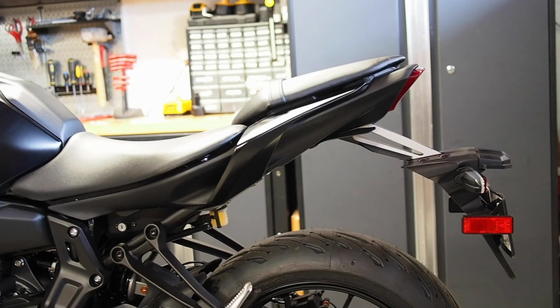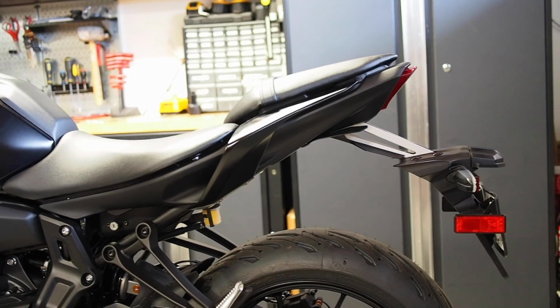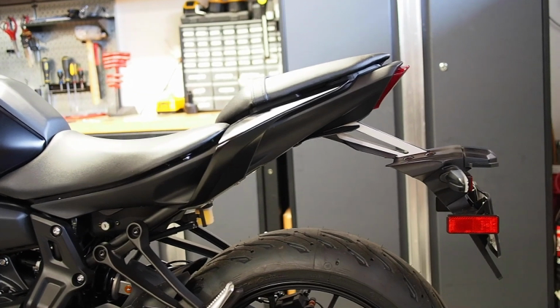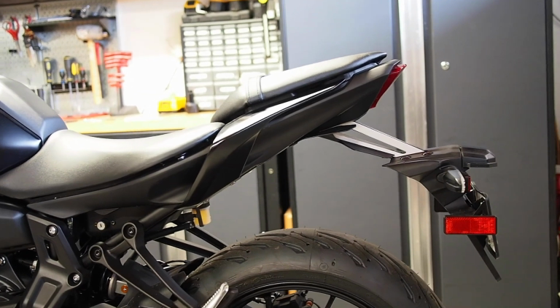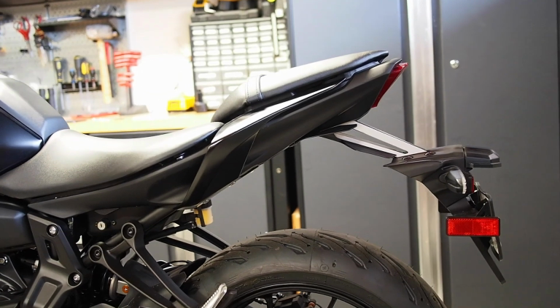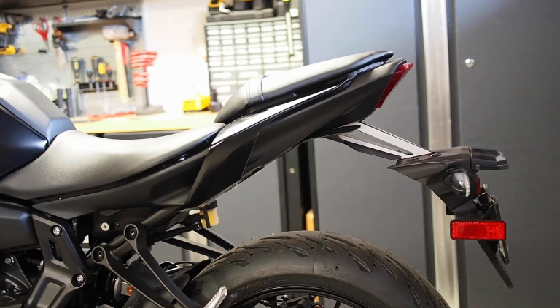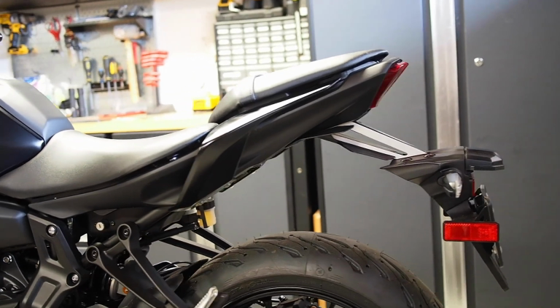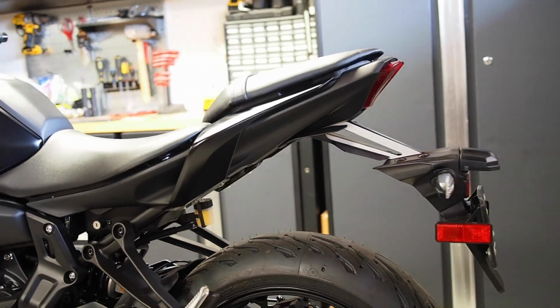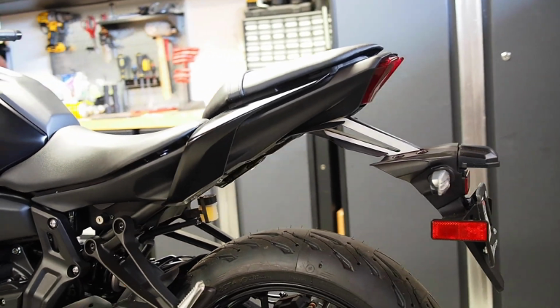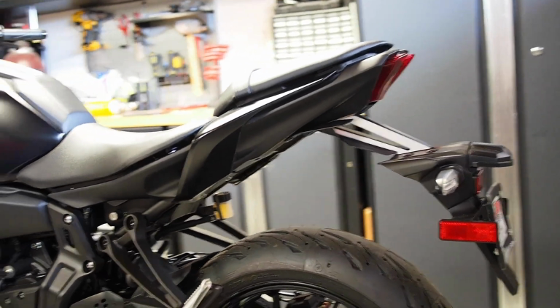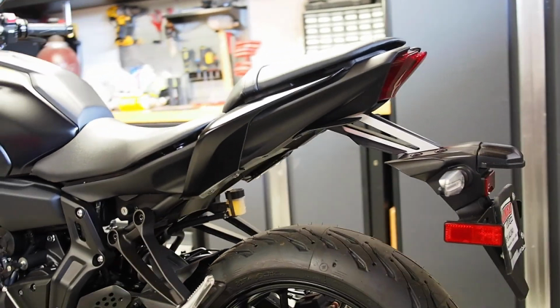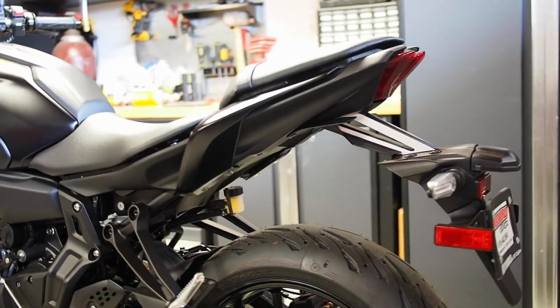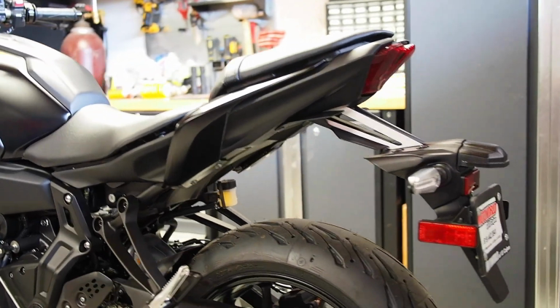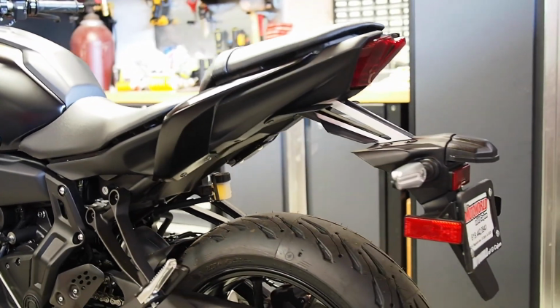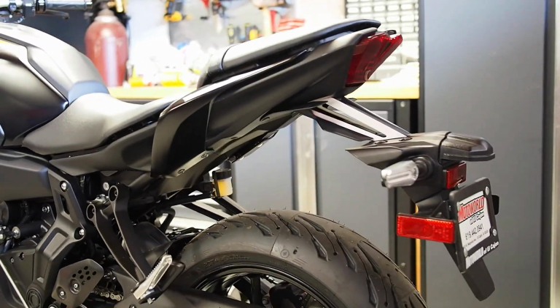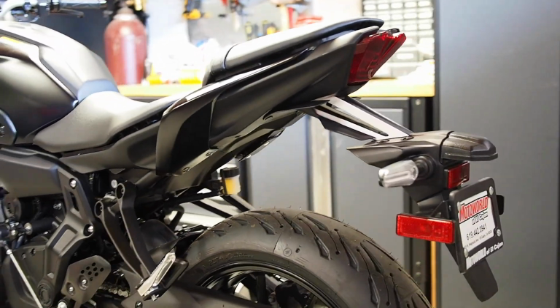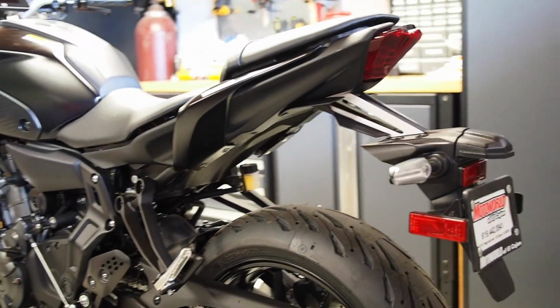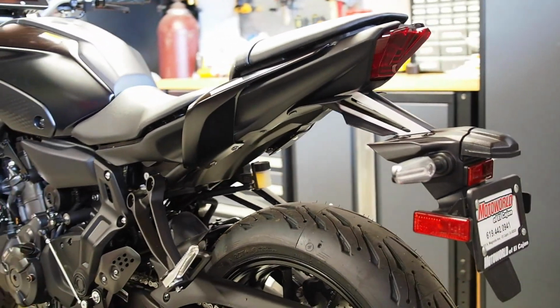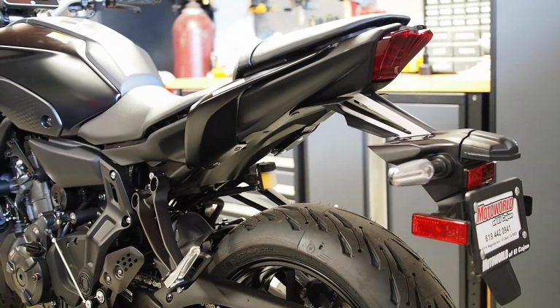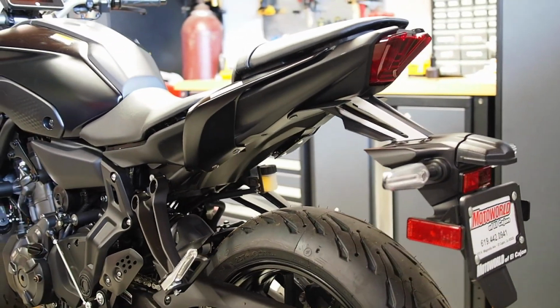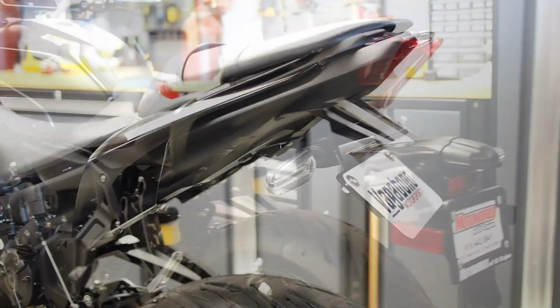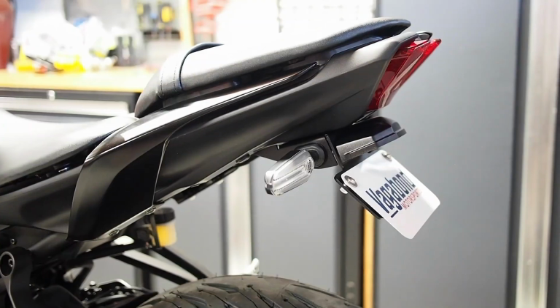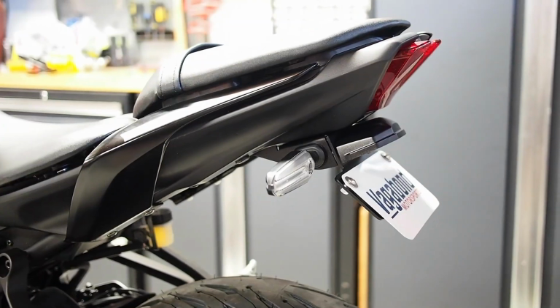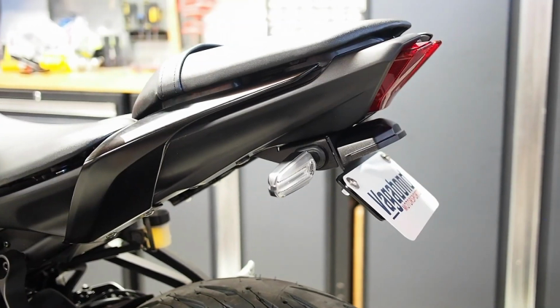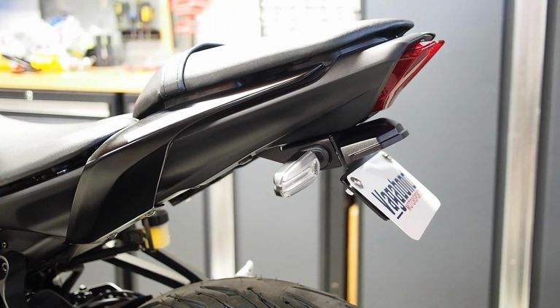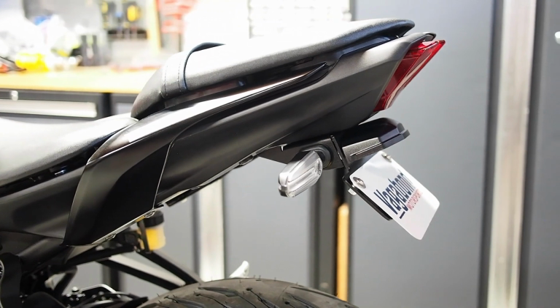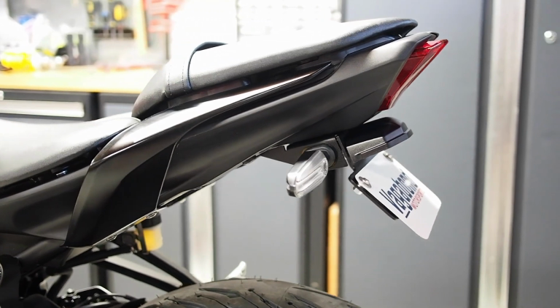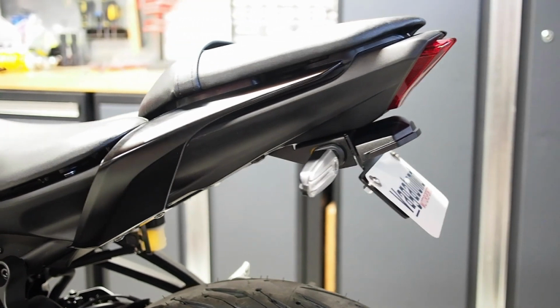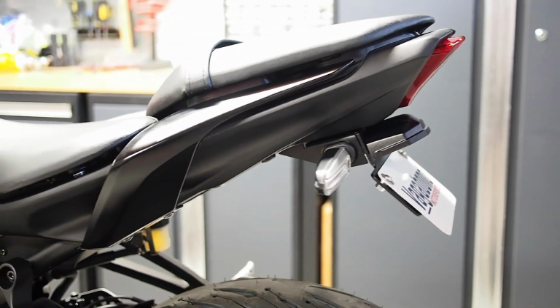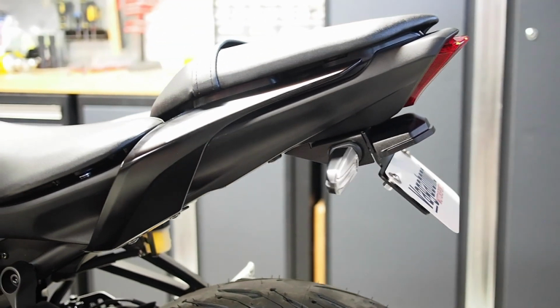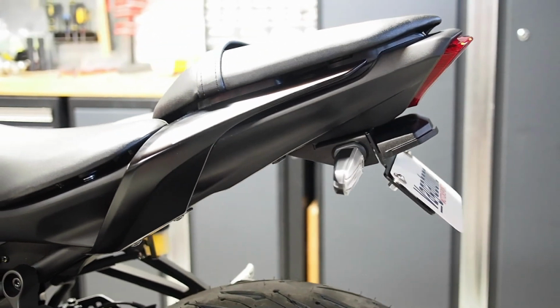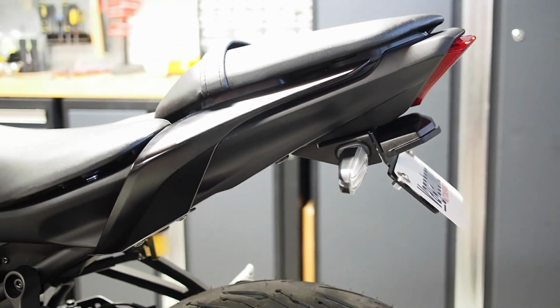In this video we're going to walk through the installation steps for the Vagabond Motorsports Fender Eliminator Kit on the 2021 and newer Yamaha MT-07.